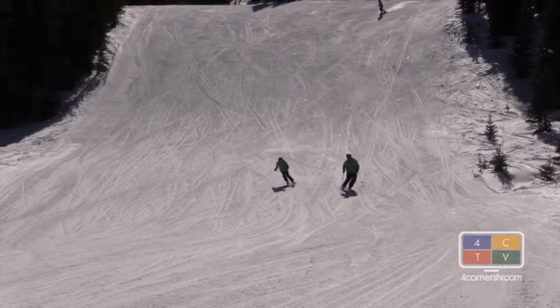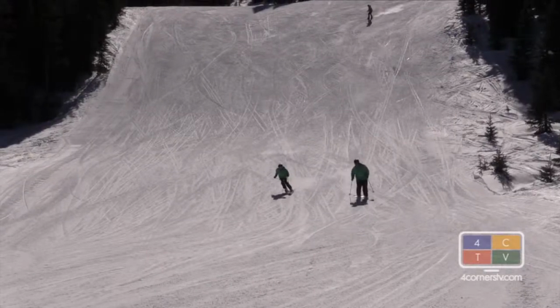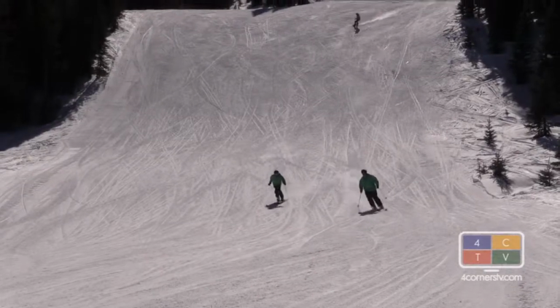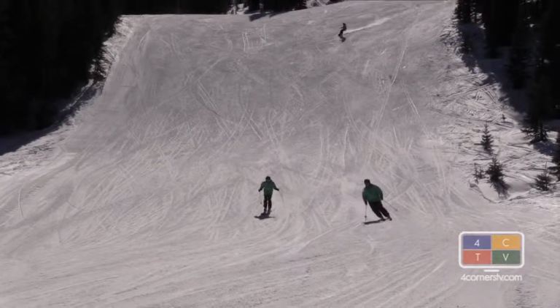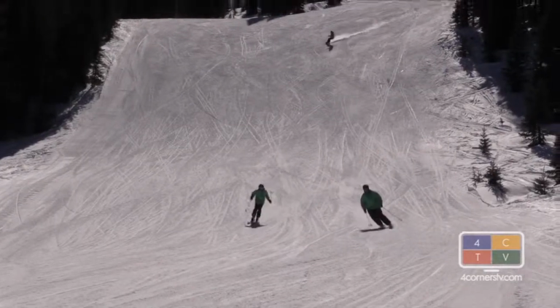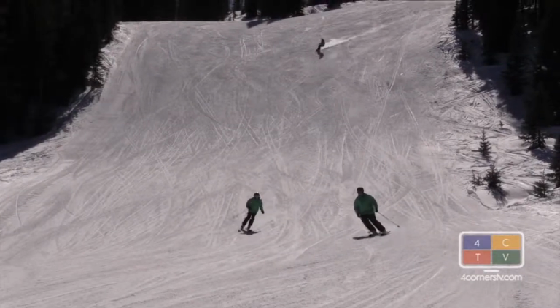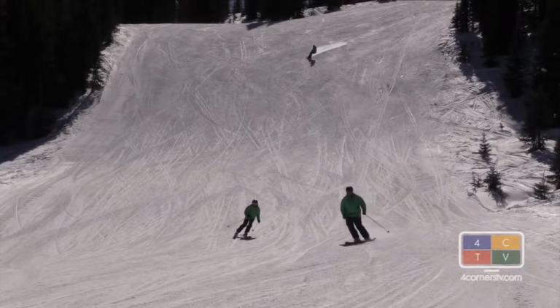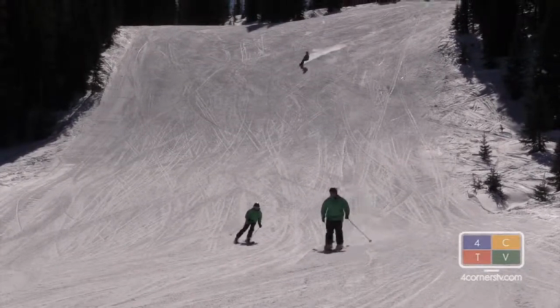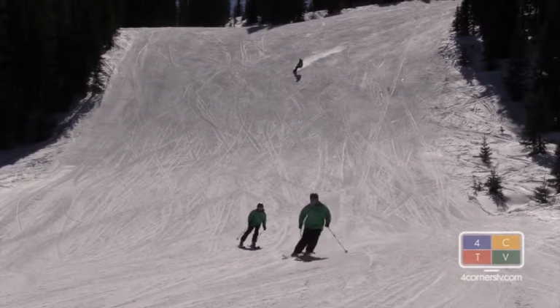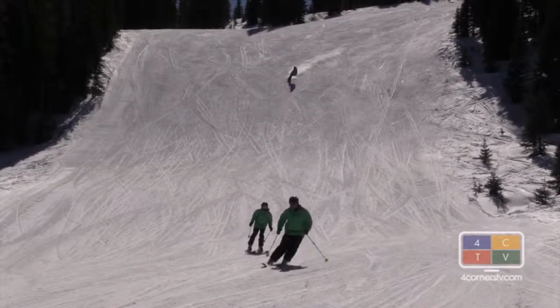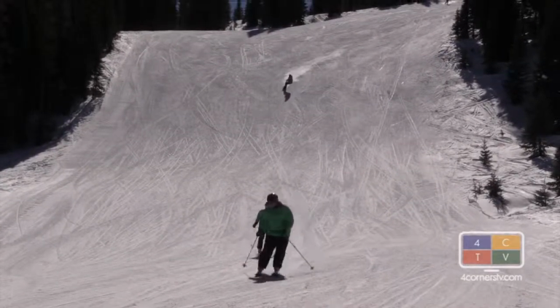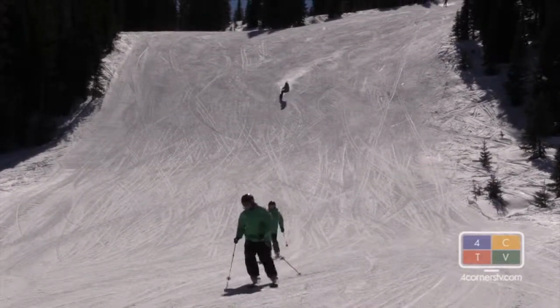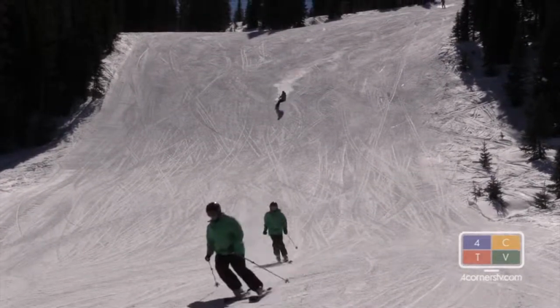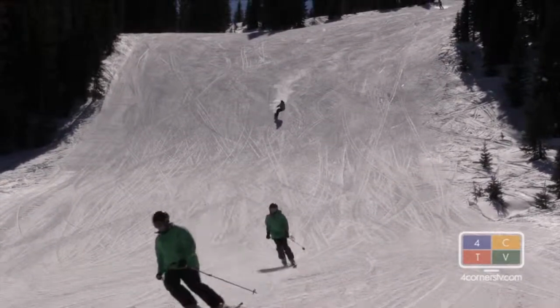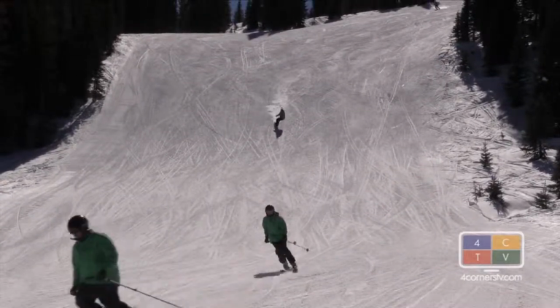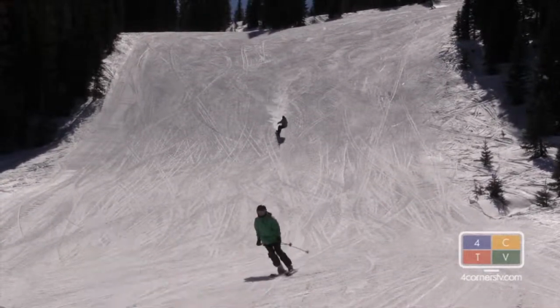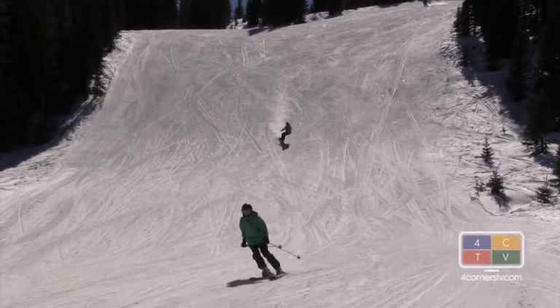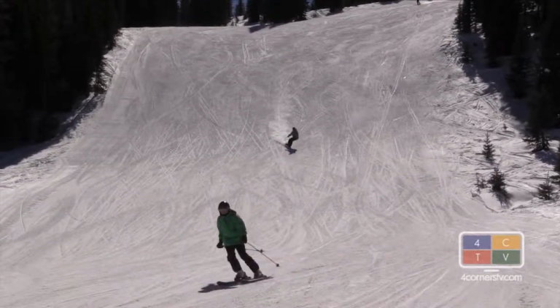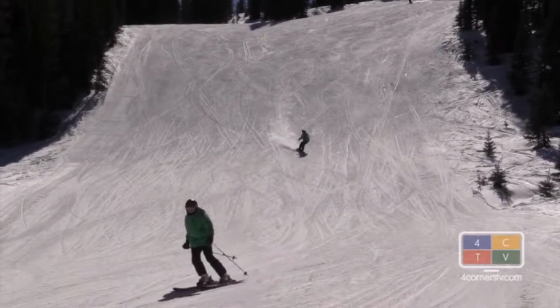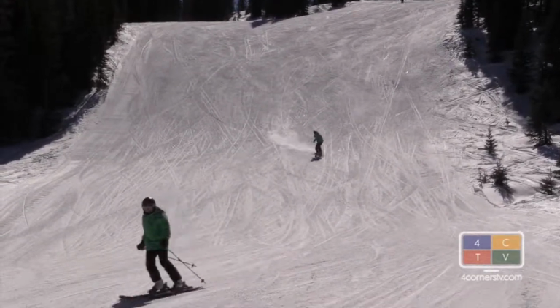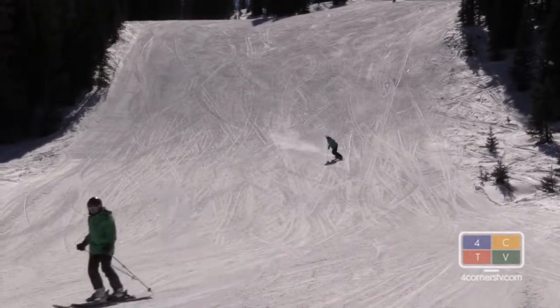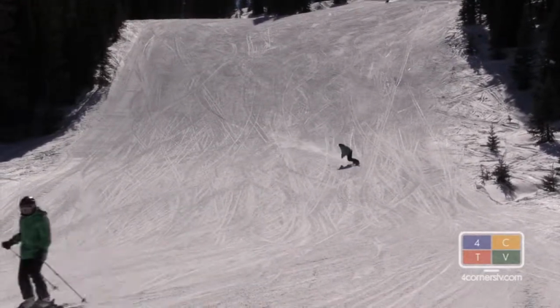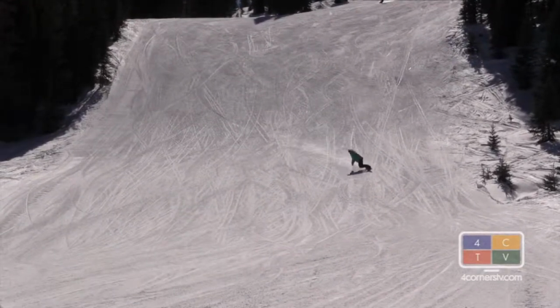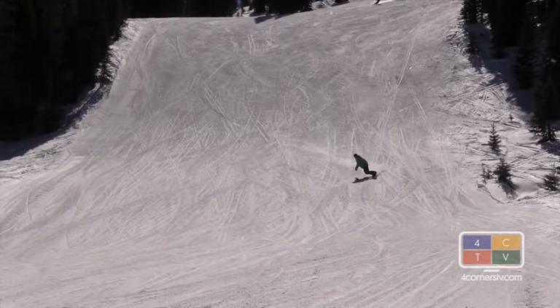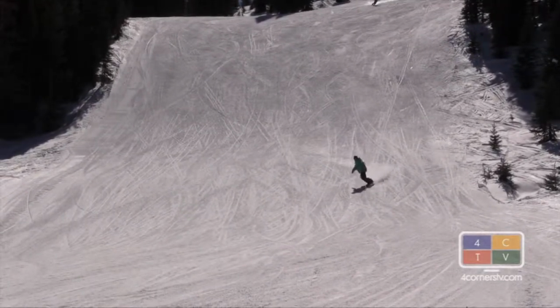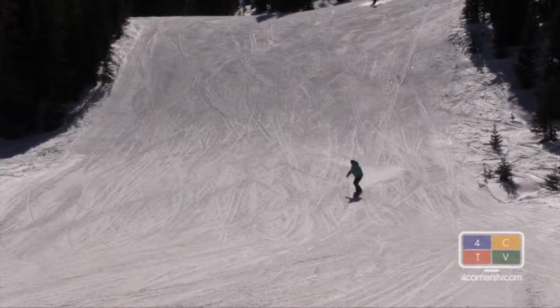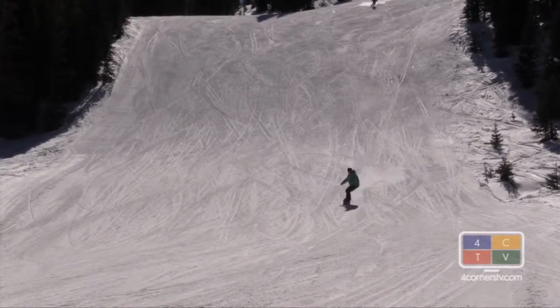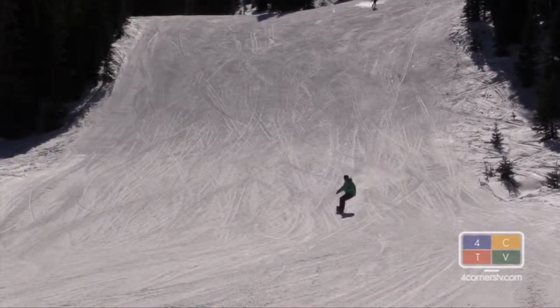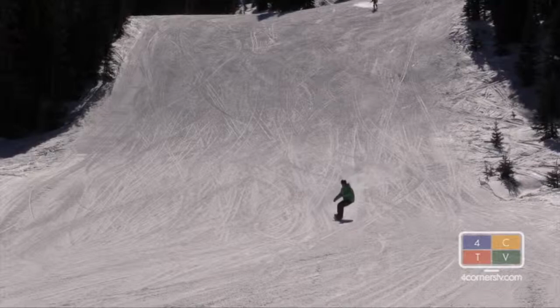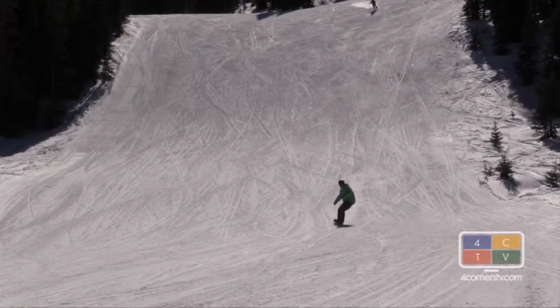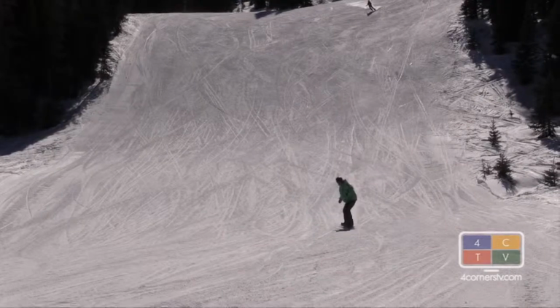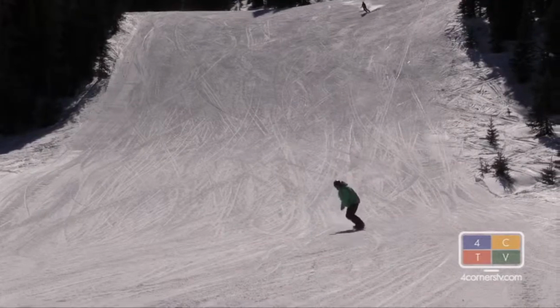I'm Brandon Mathis, this is Breaking Point, 4cornersTV.com.